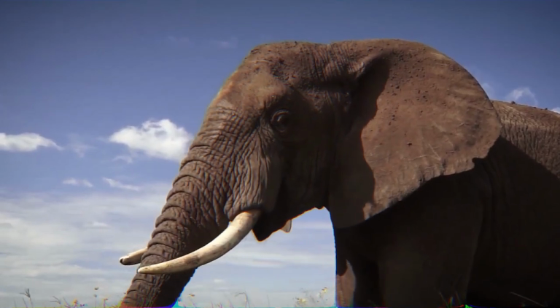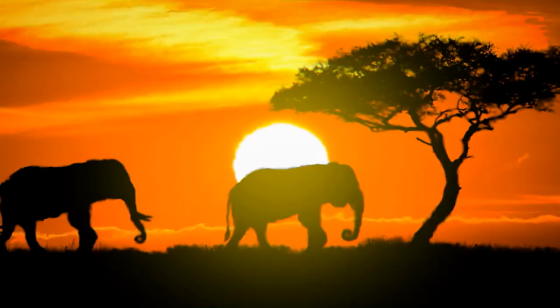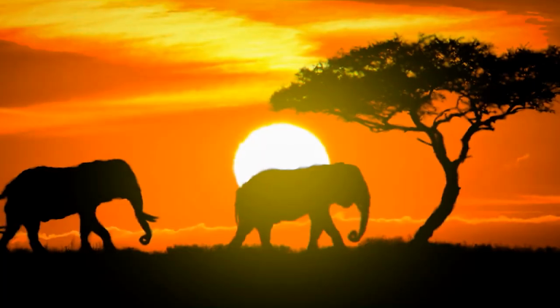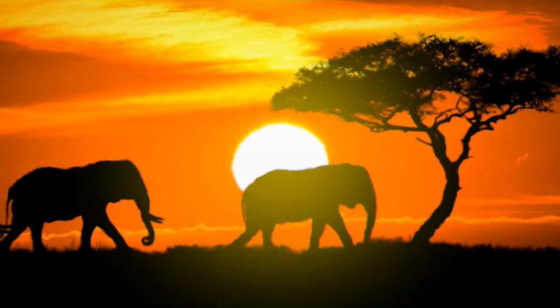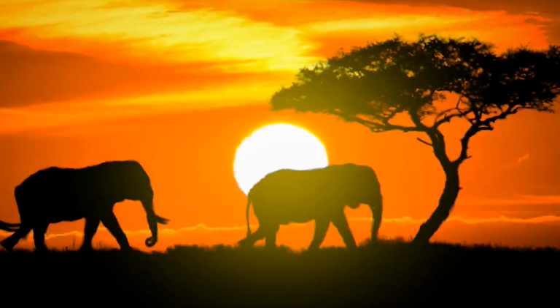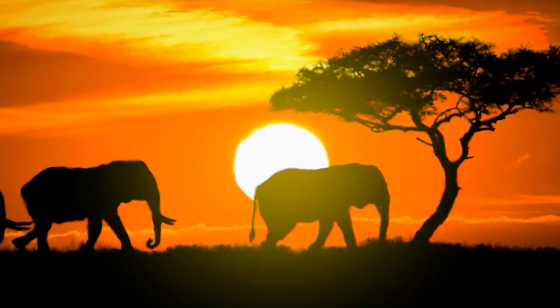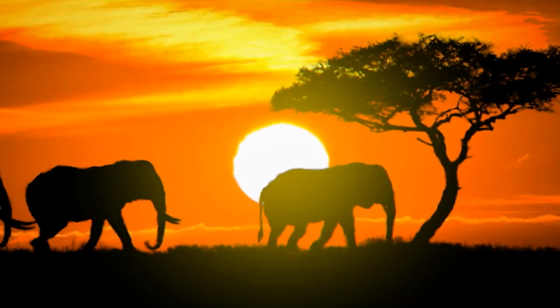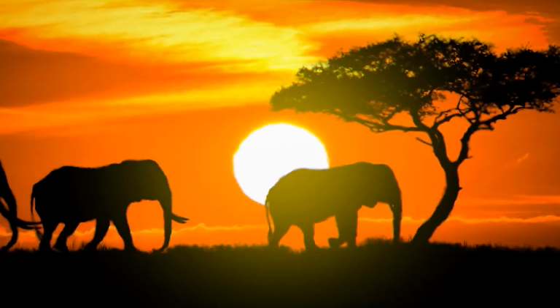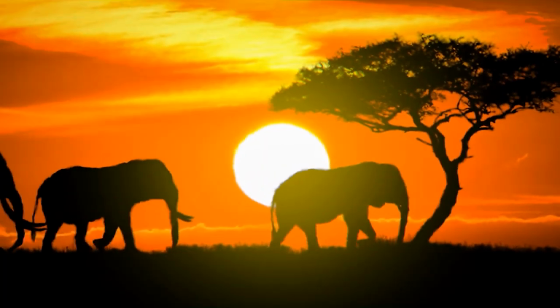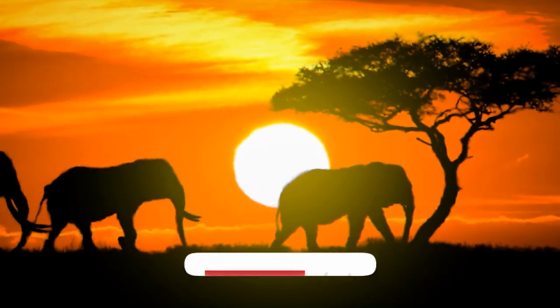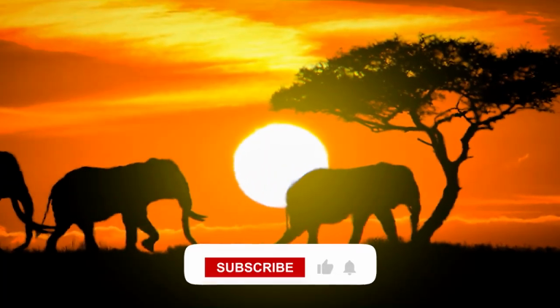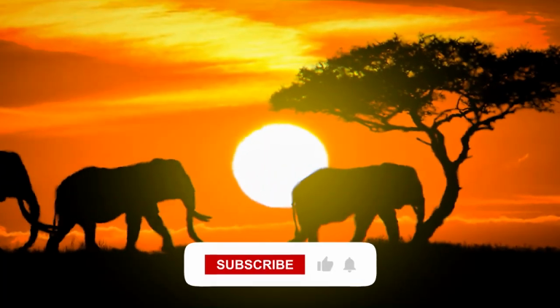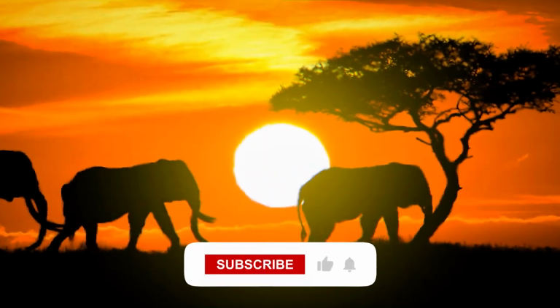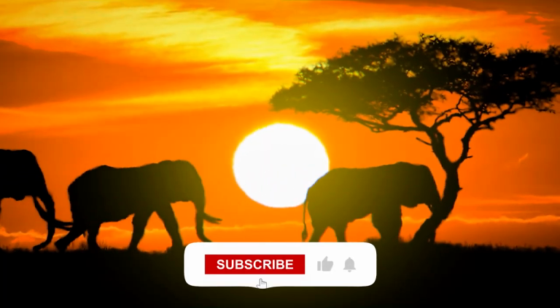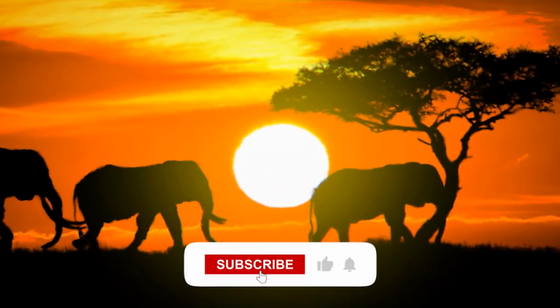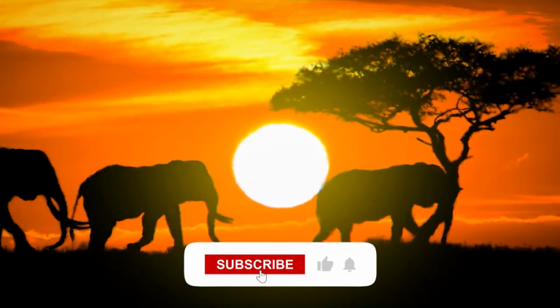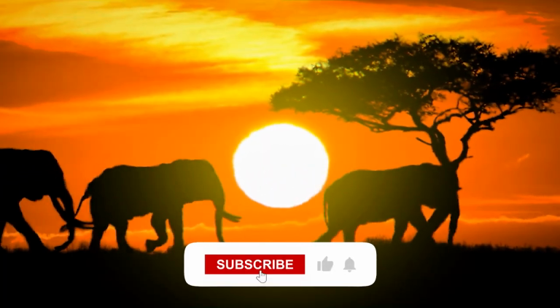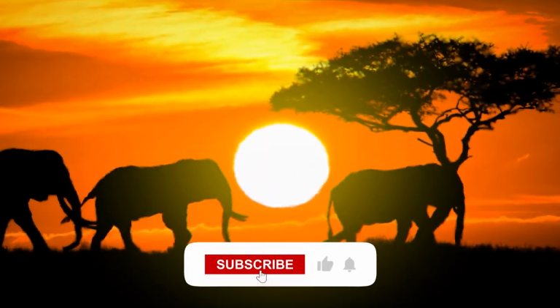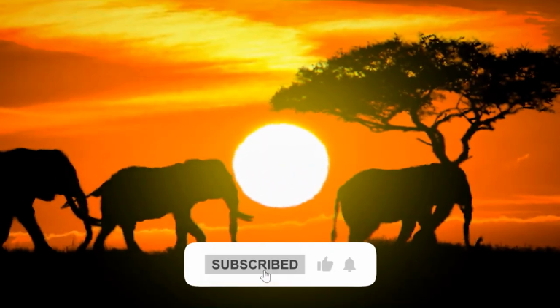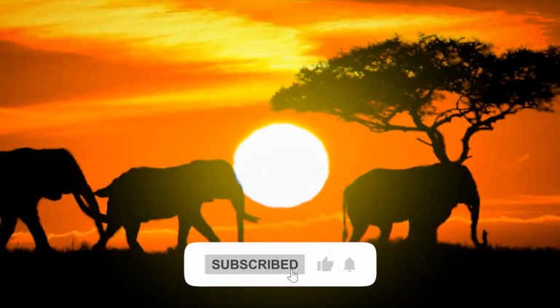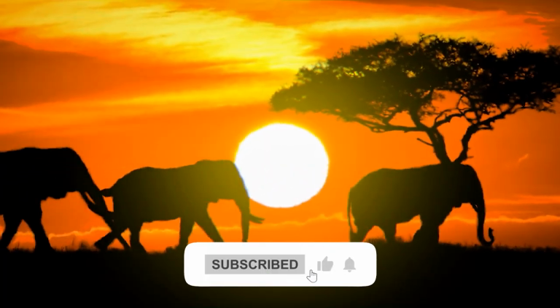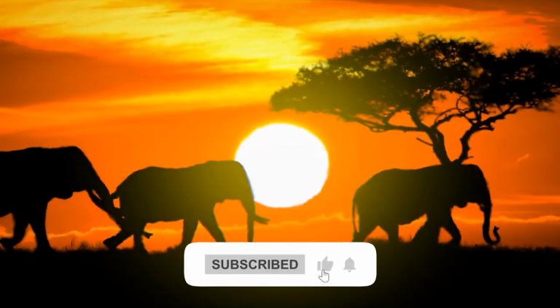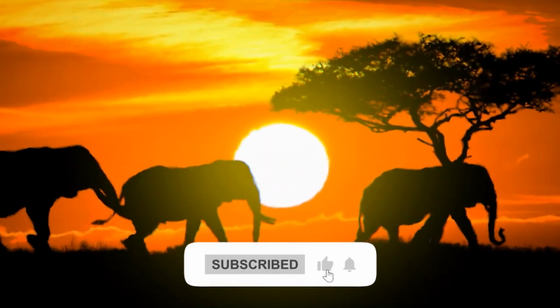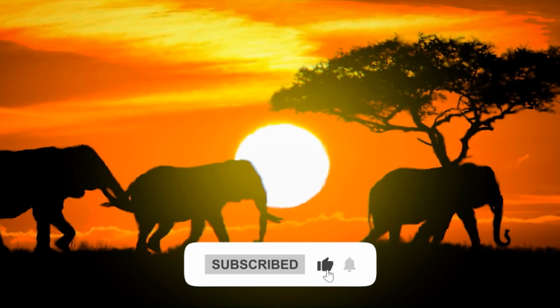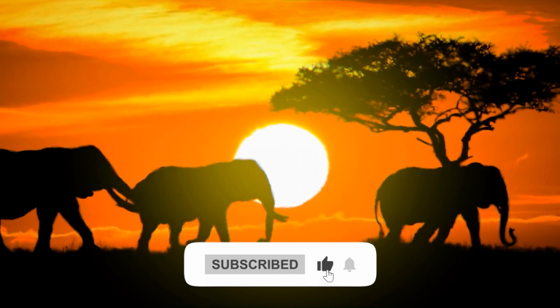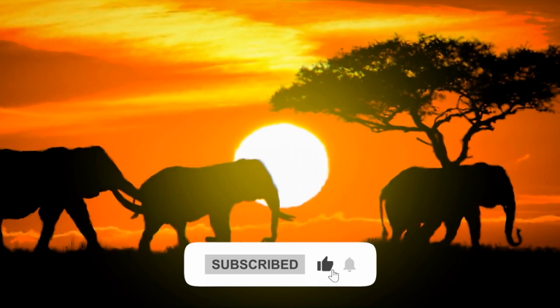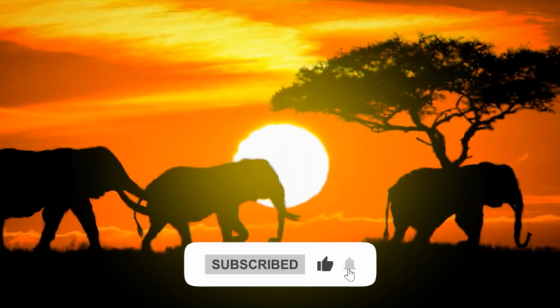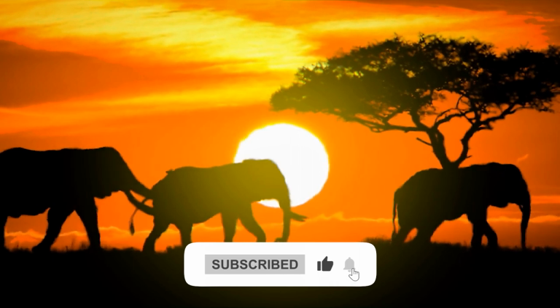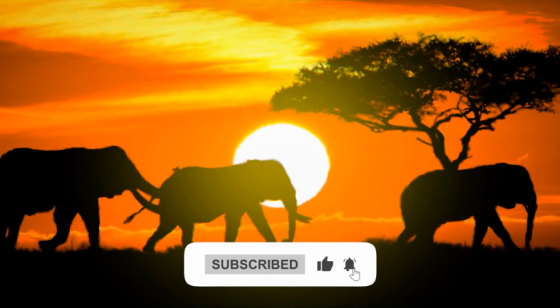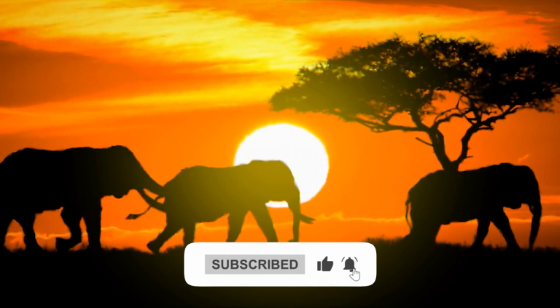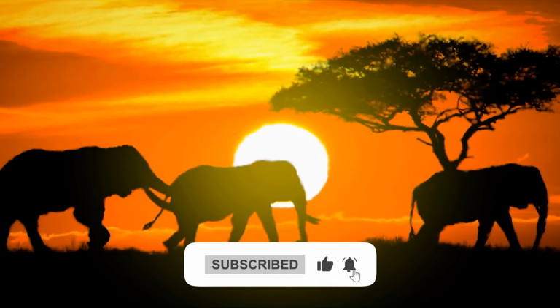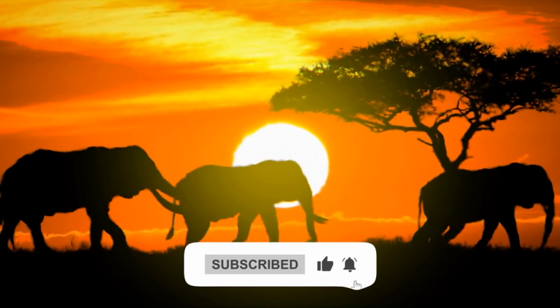Let us know who you think should win this epic battle between the rulers of the African savannah in the comments section below.